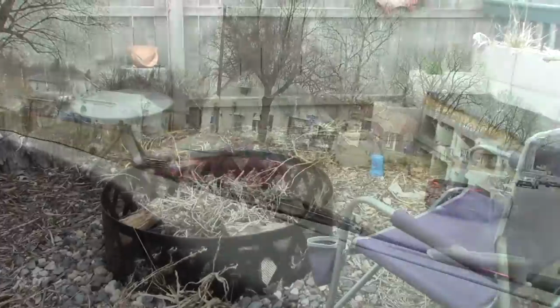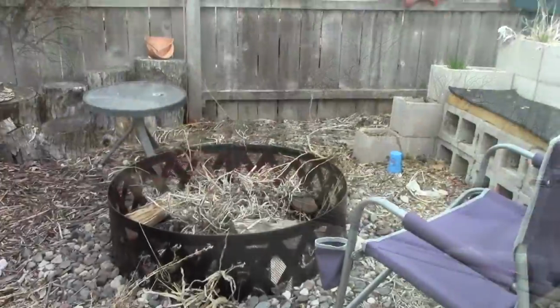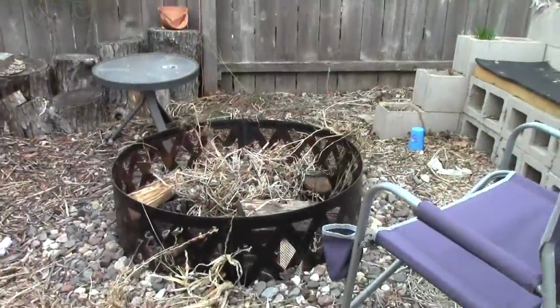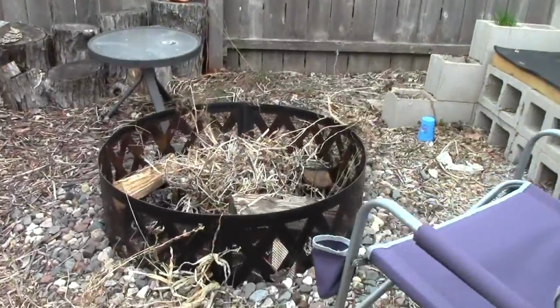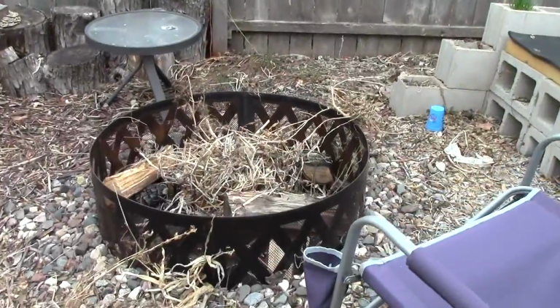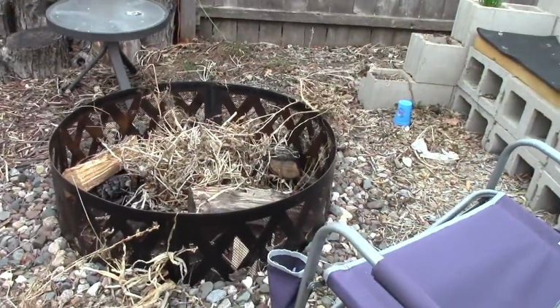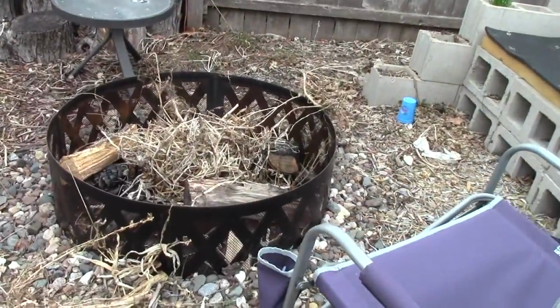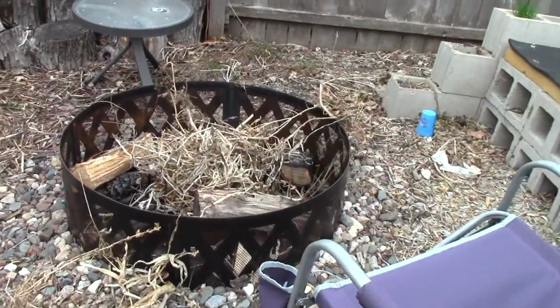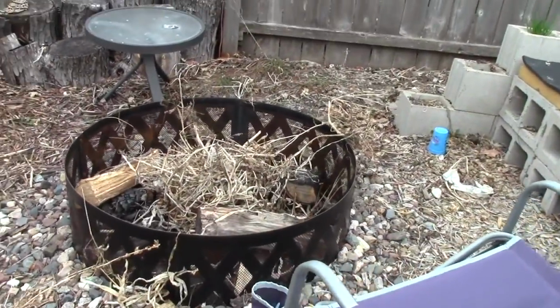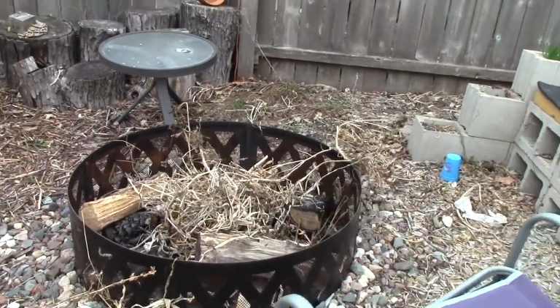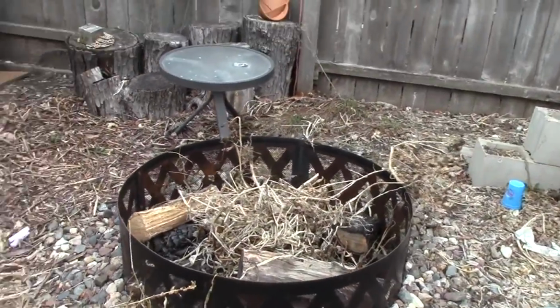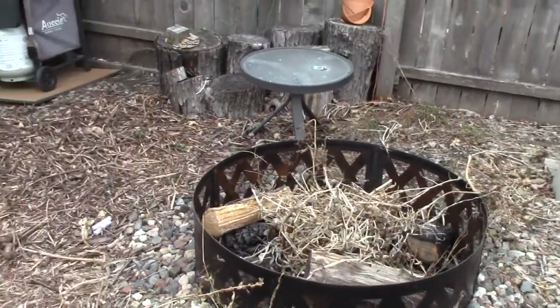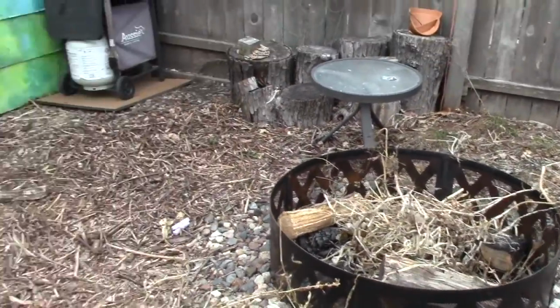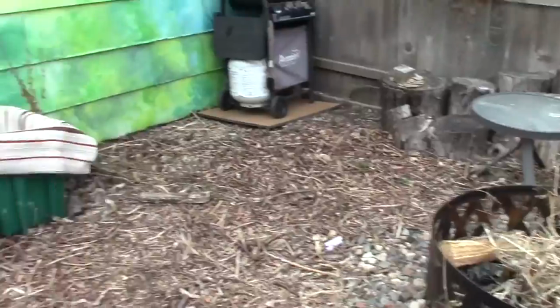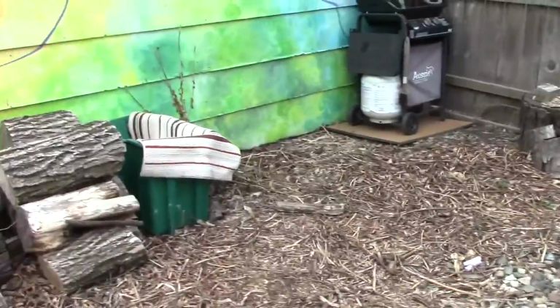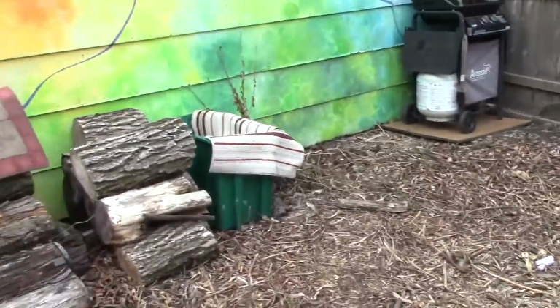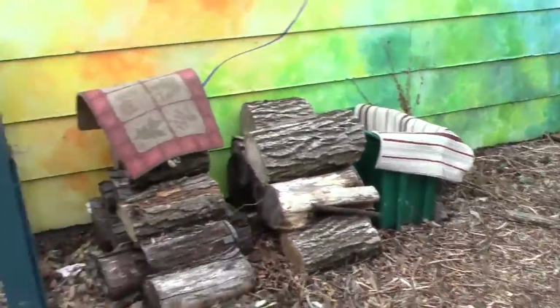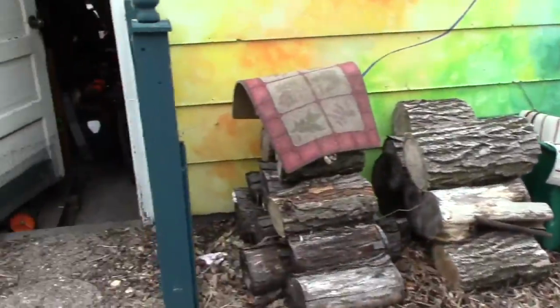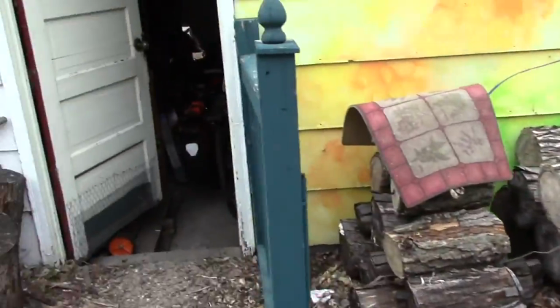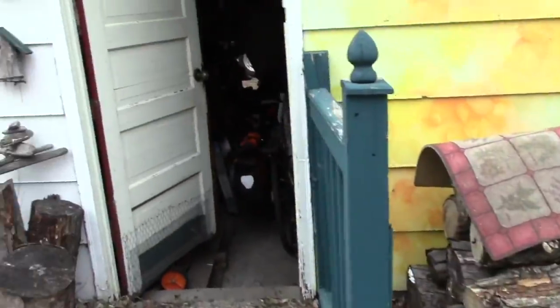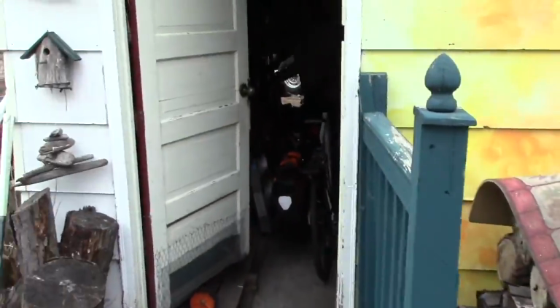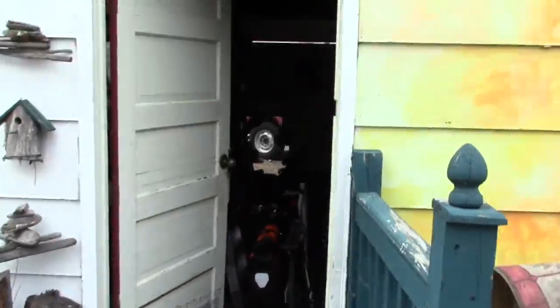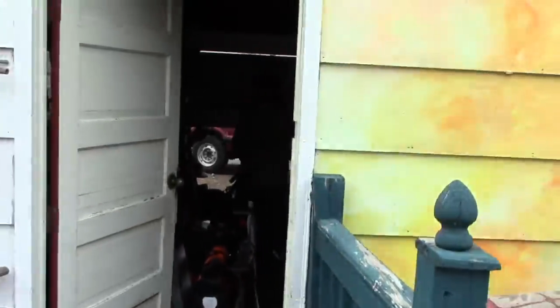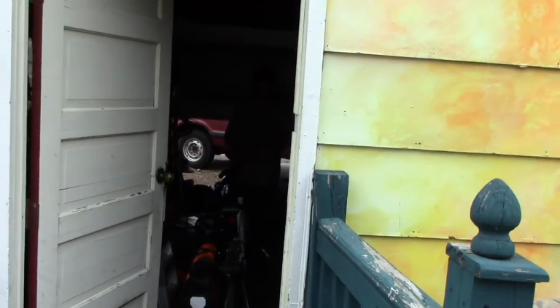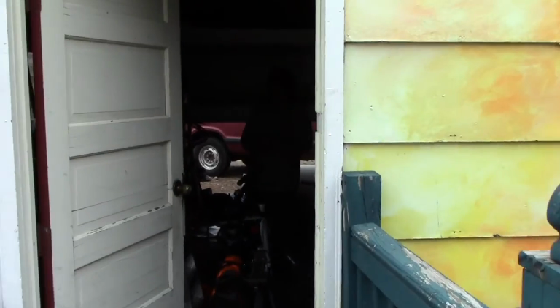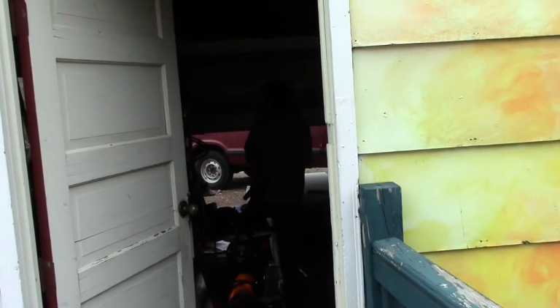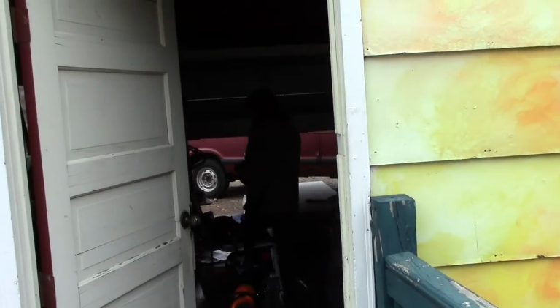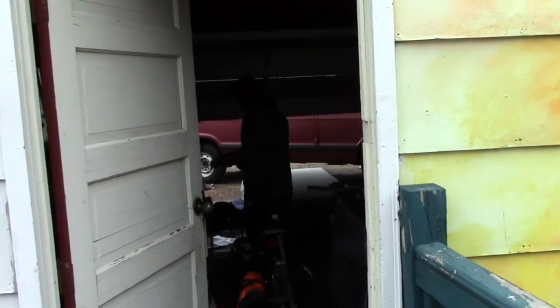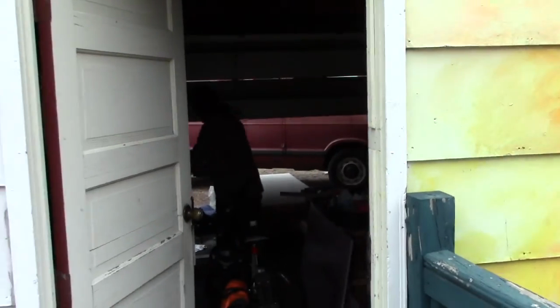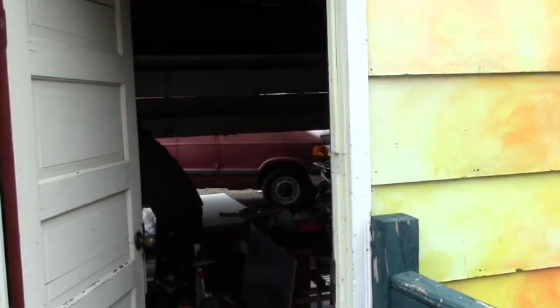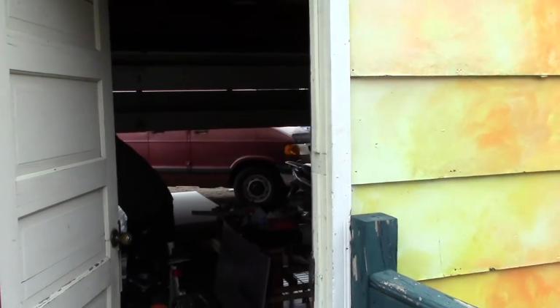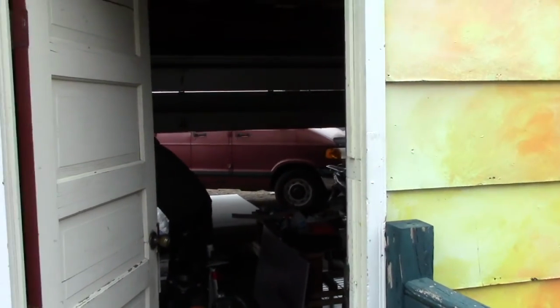And now we are going to start up a fire so Marissa can warm herself up while we also work on the van.